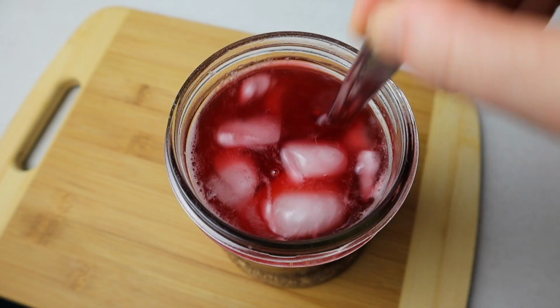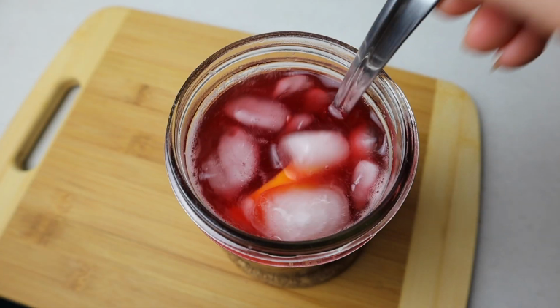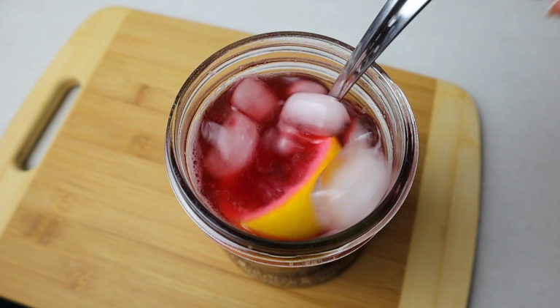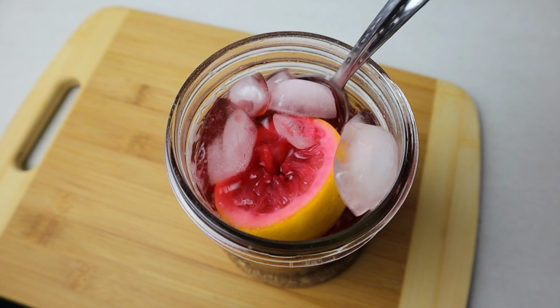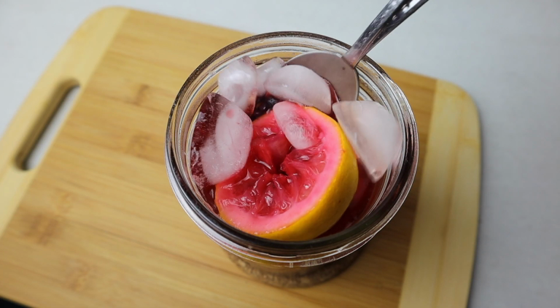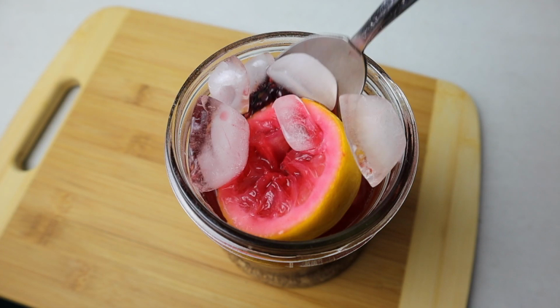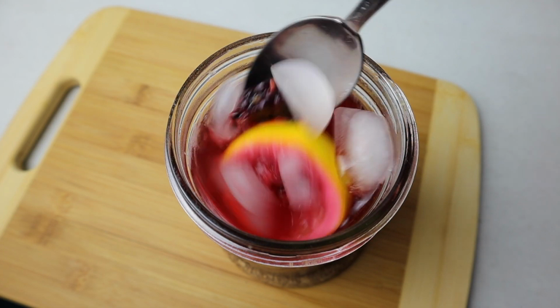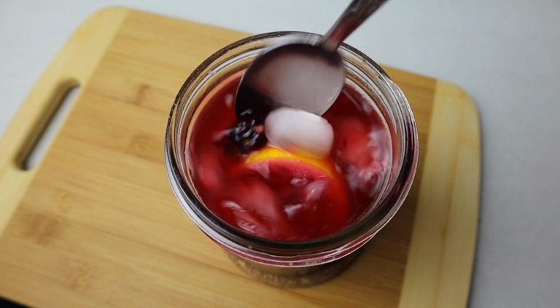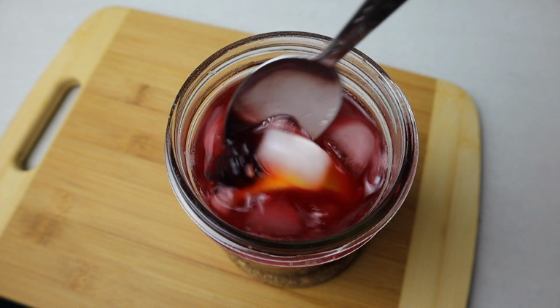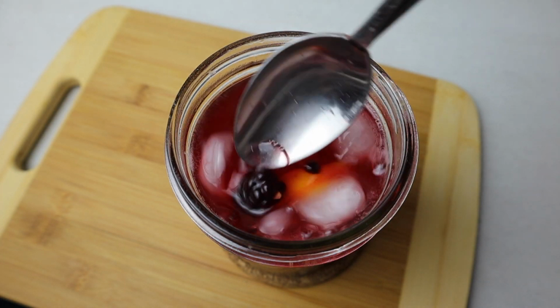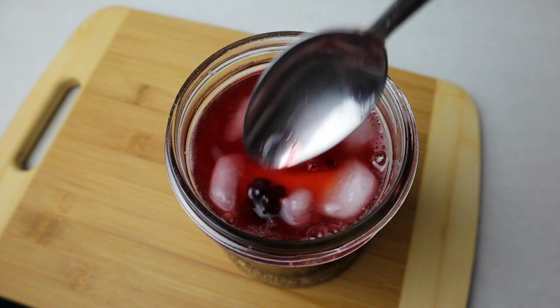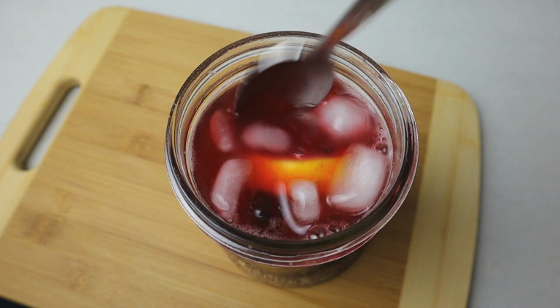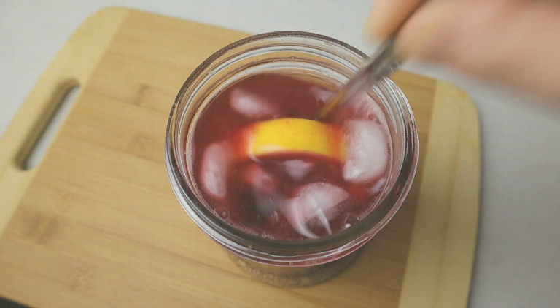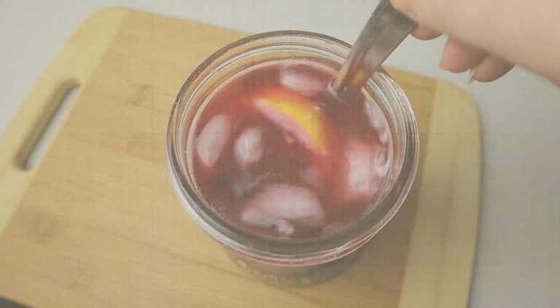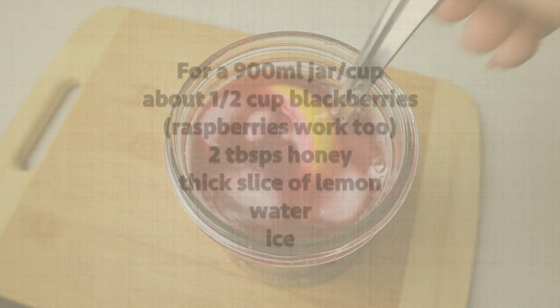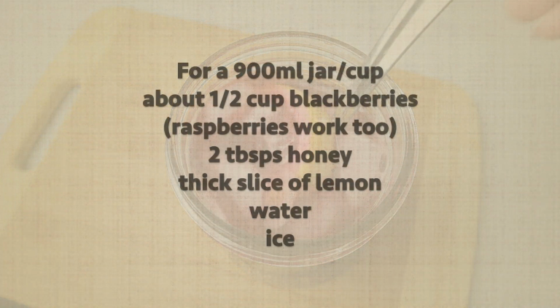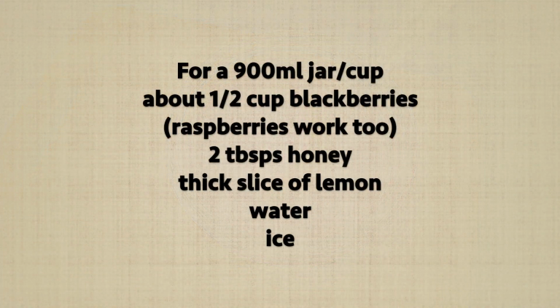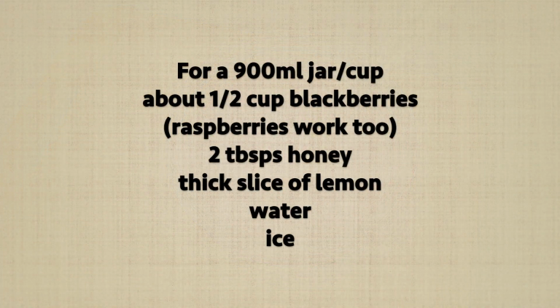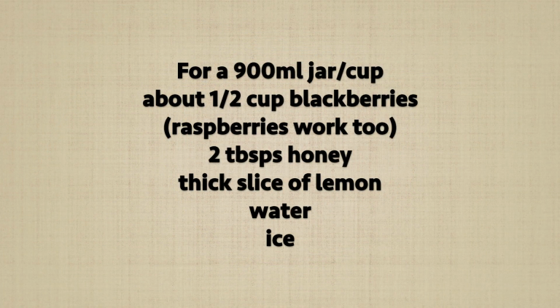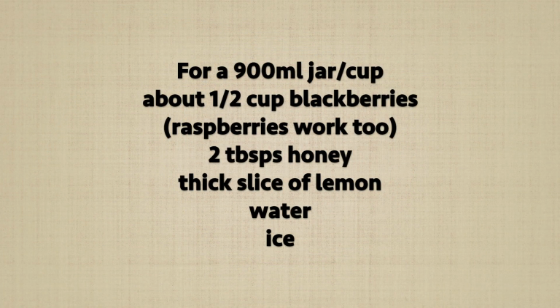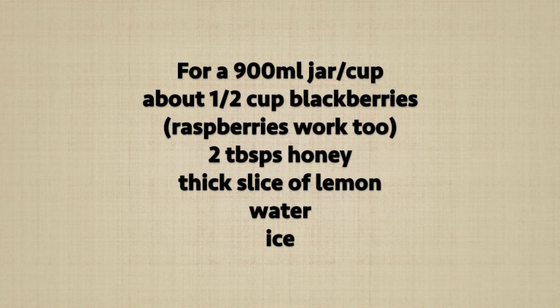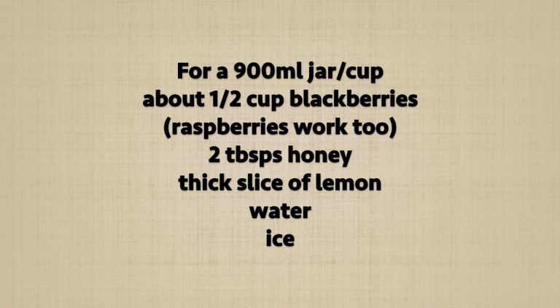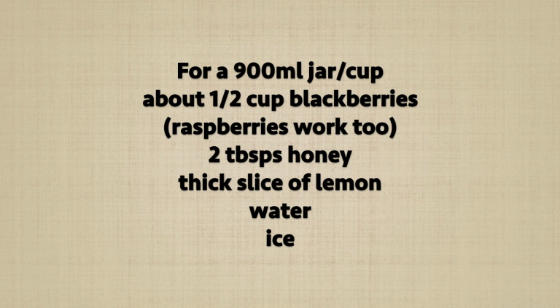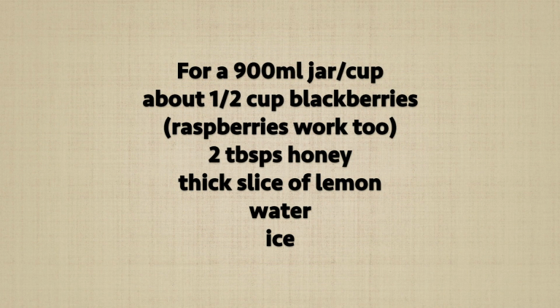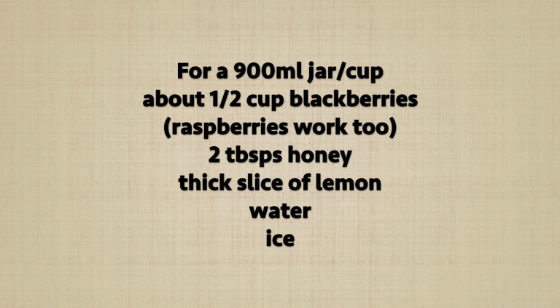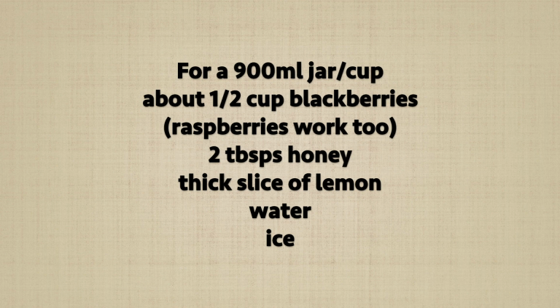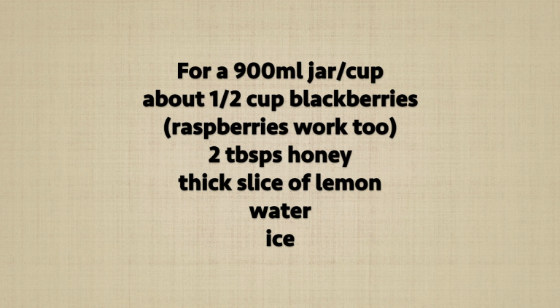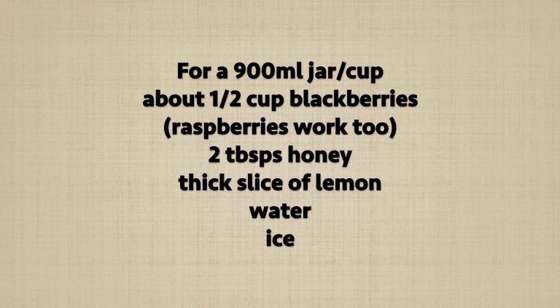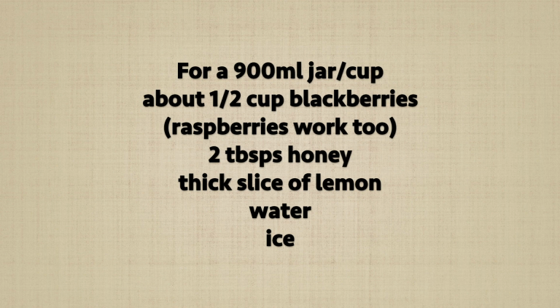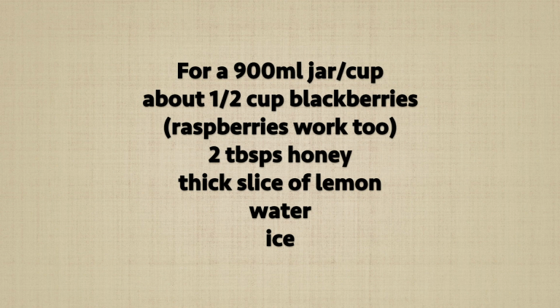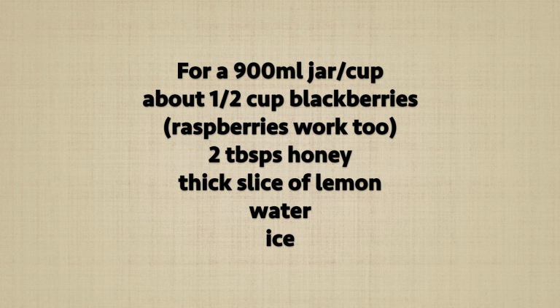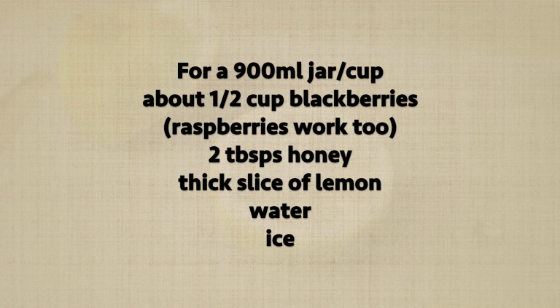This is for a single serve portion. I like to leave the chunks in because then it means you didn't cheap out with your ingredients.